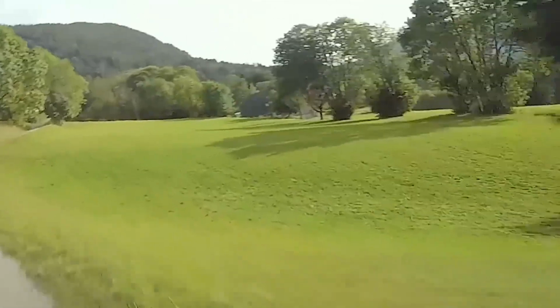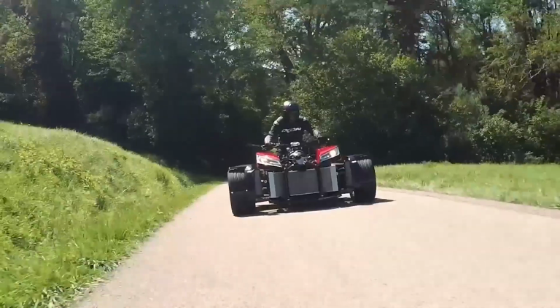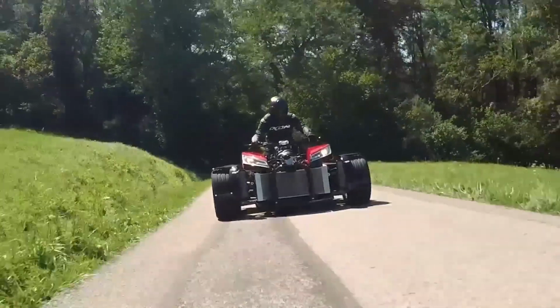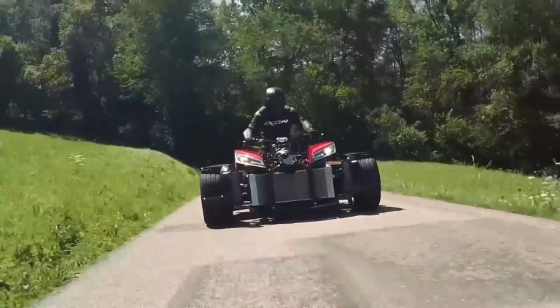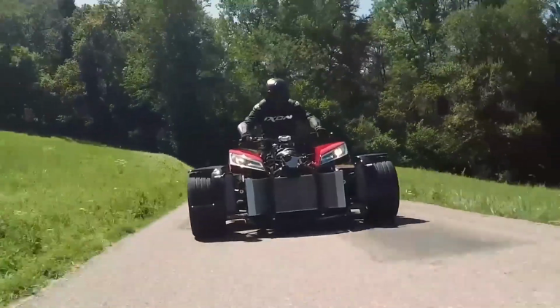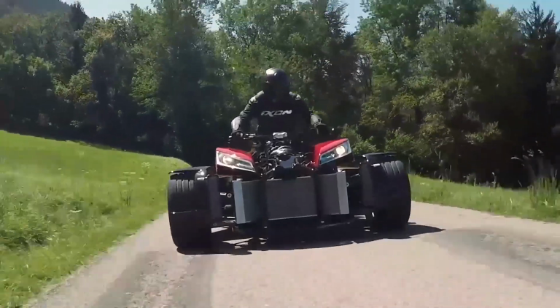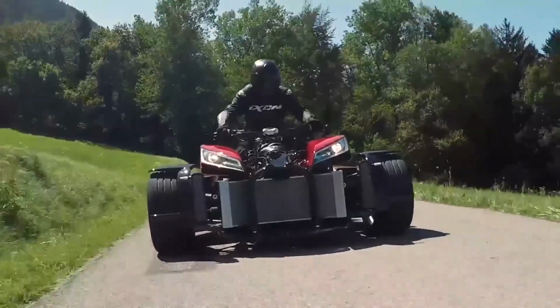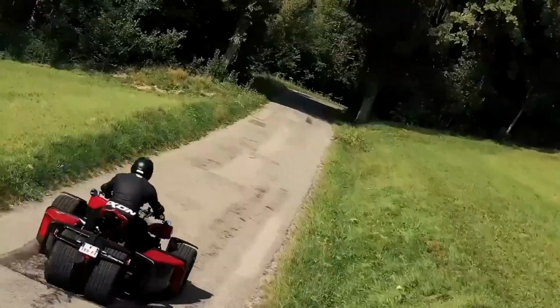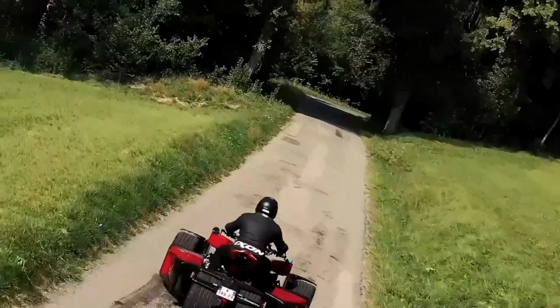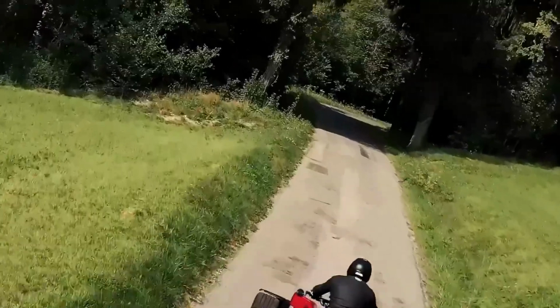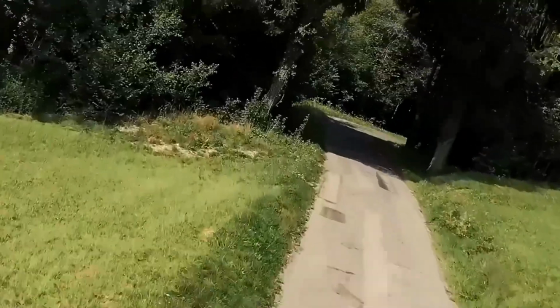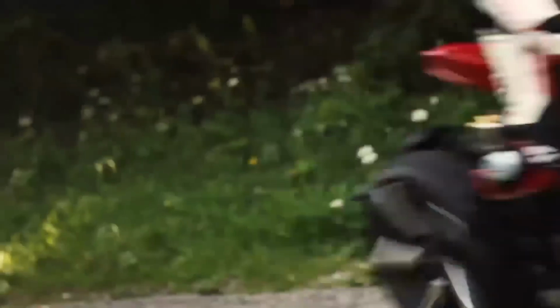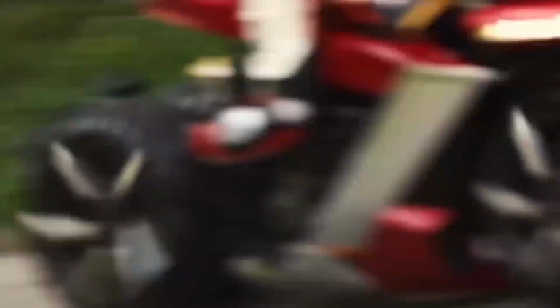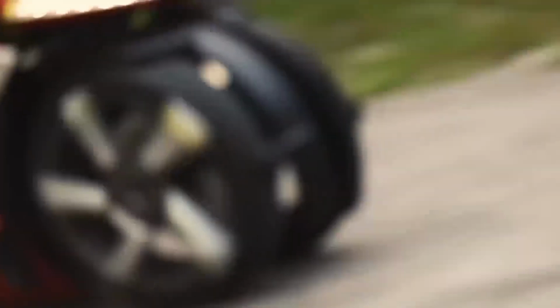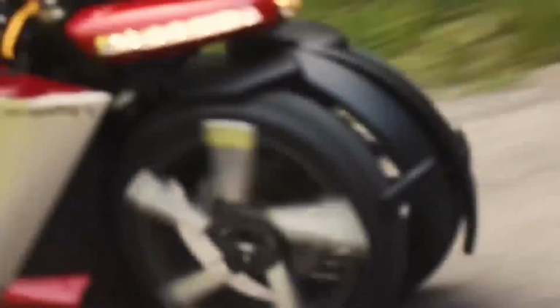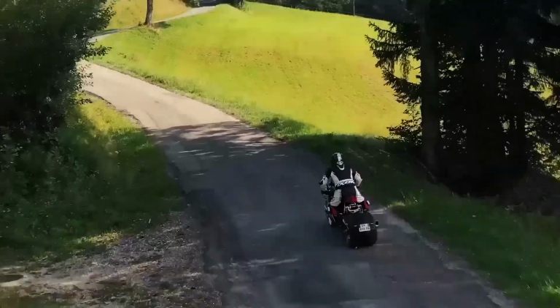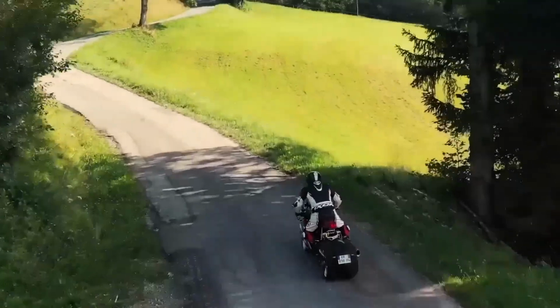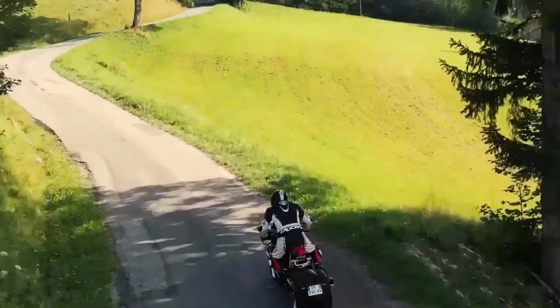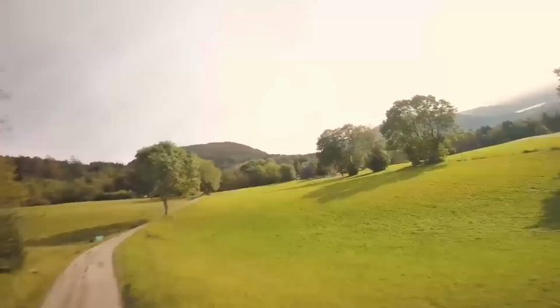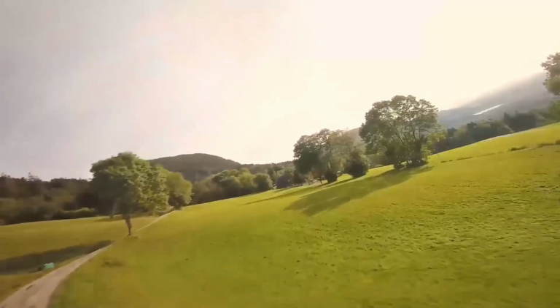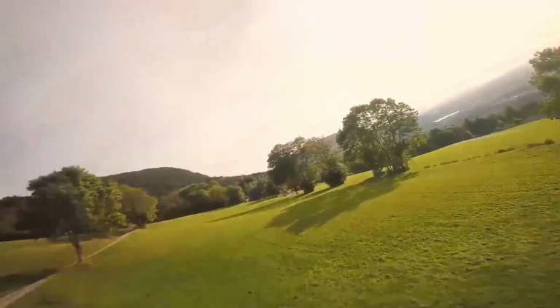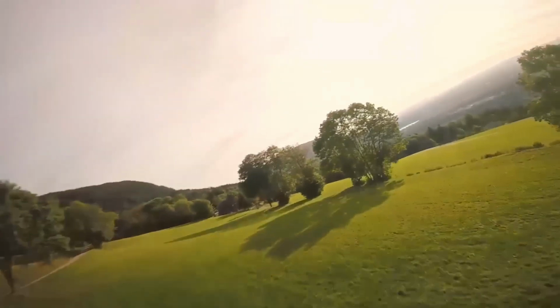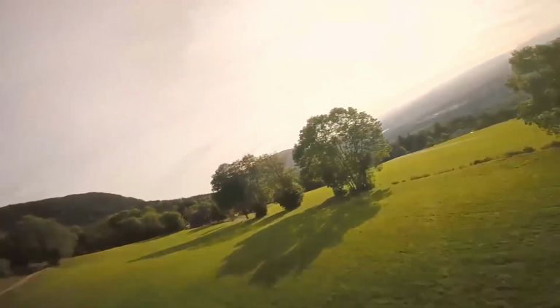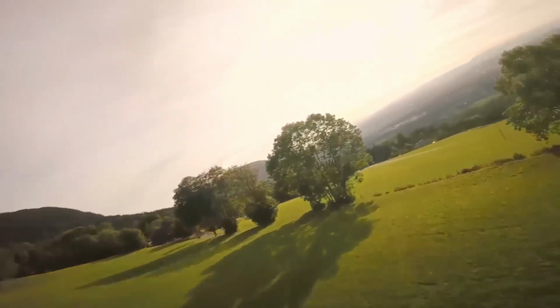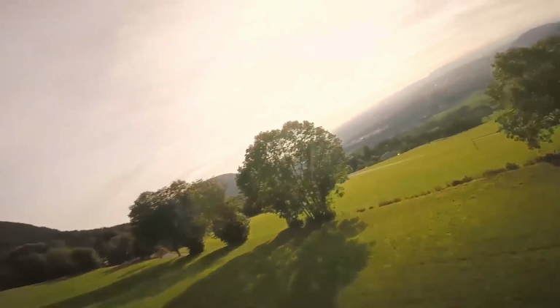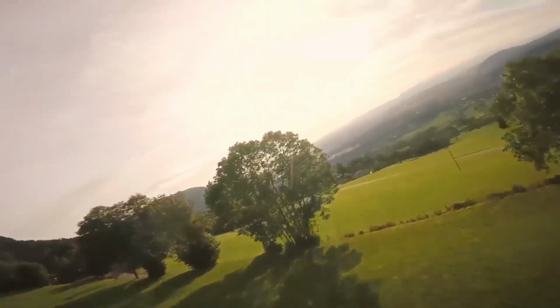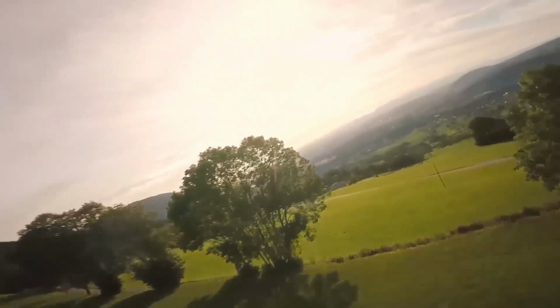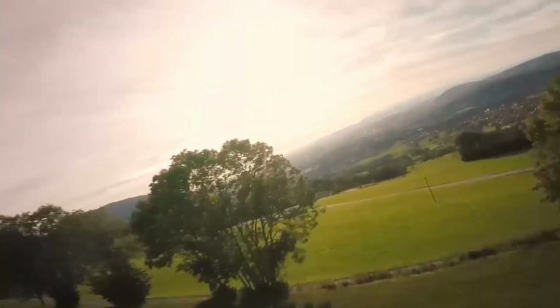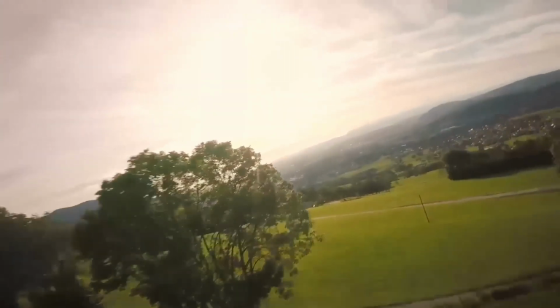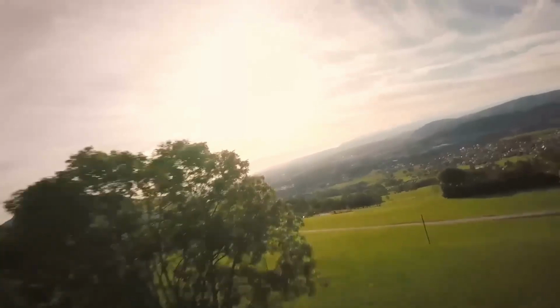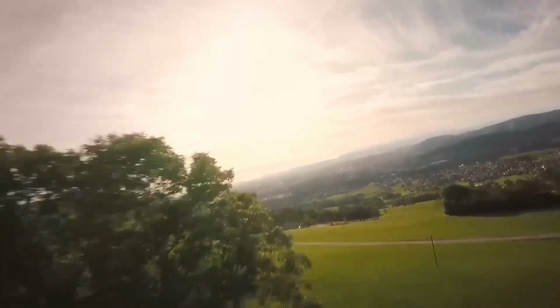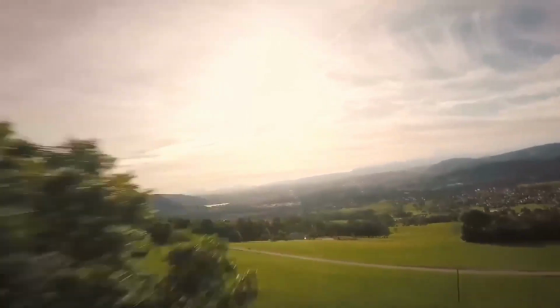Once you're in flight mode, the dashboard transforms. It shows you important flight data like your speed, altitude, and the status of each turbine.